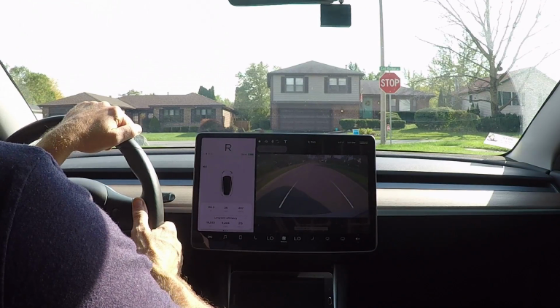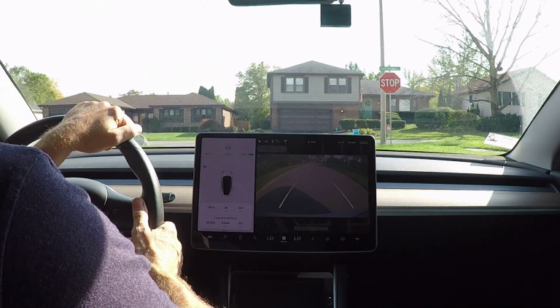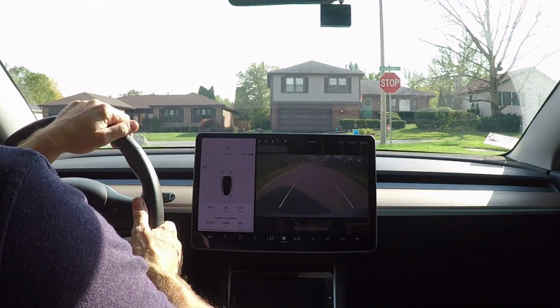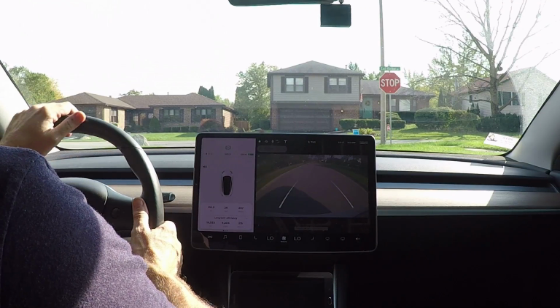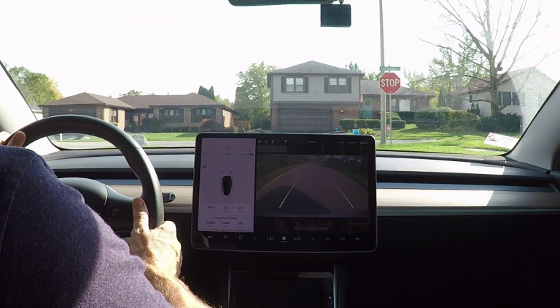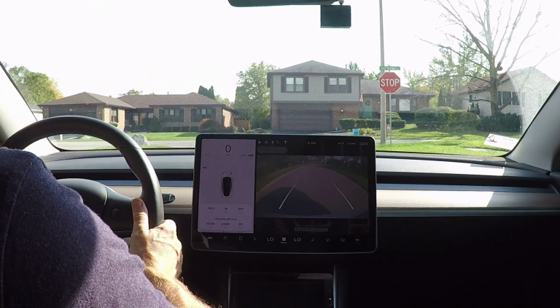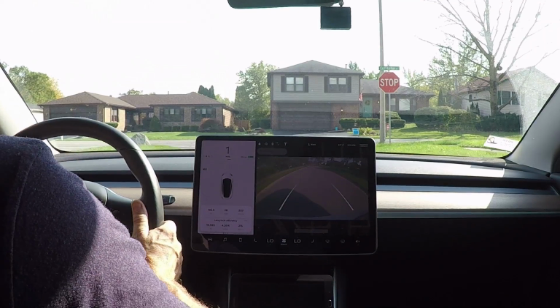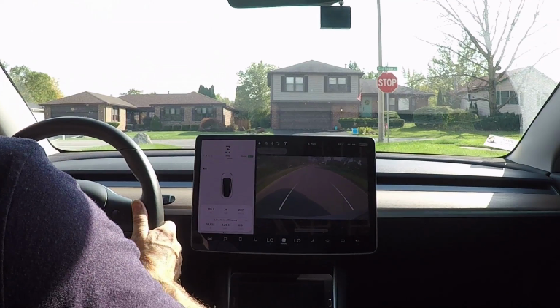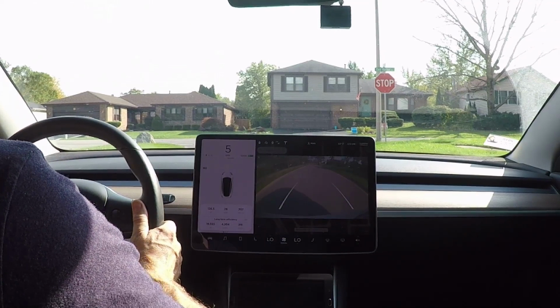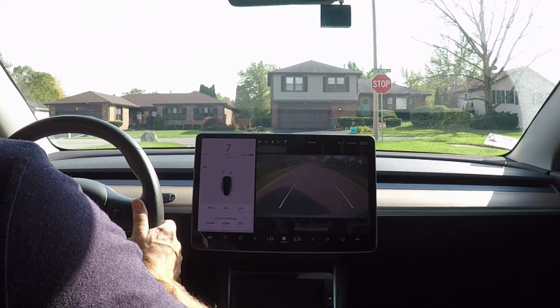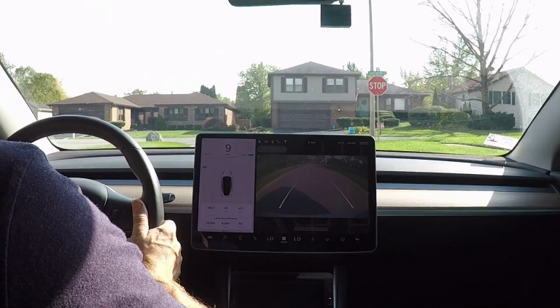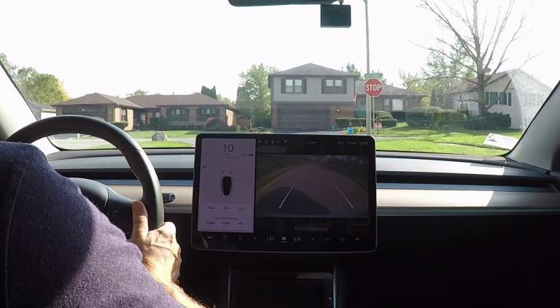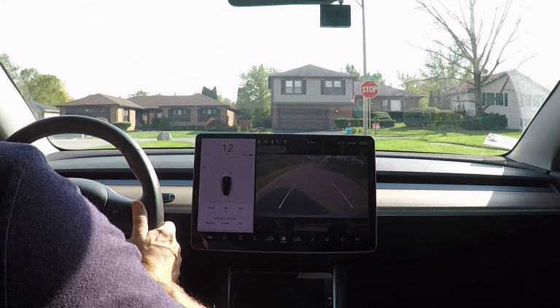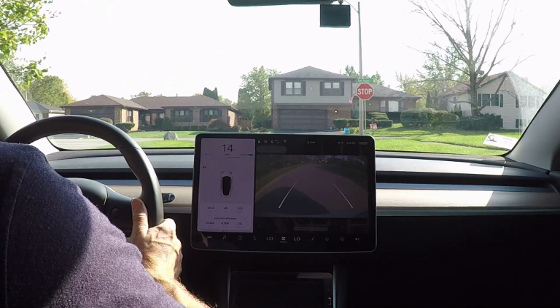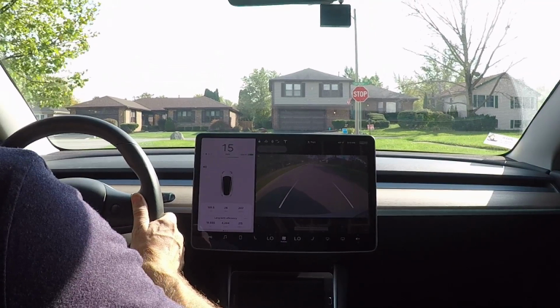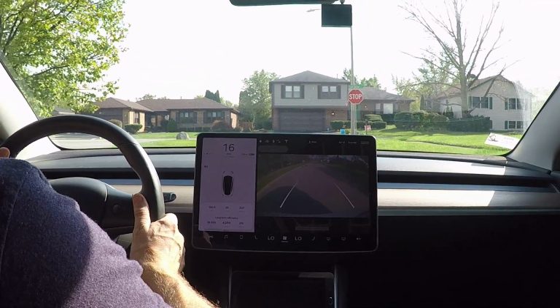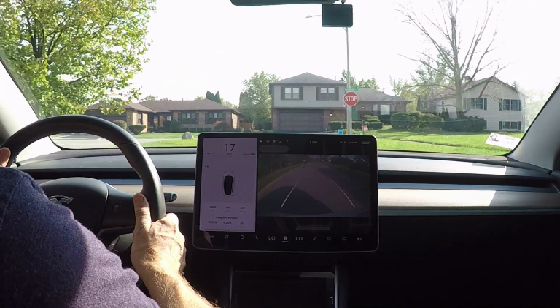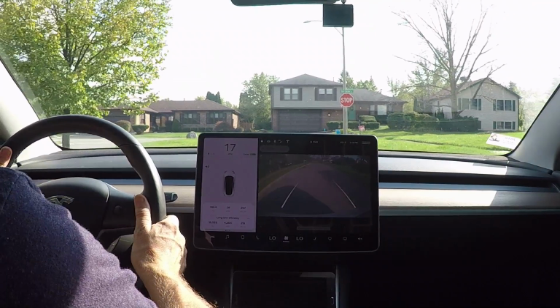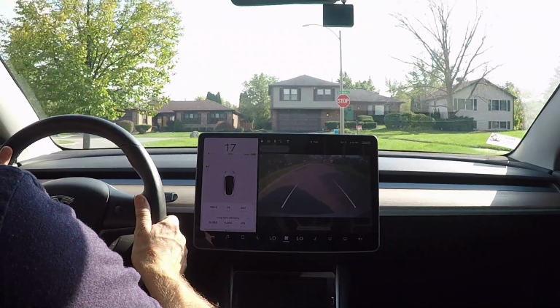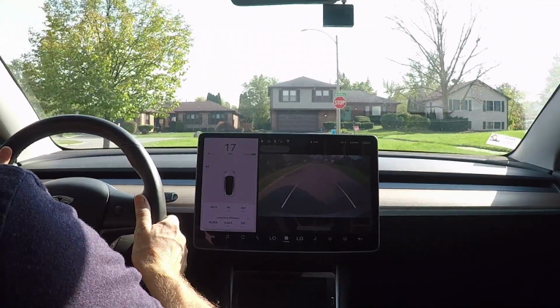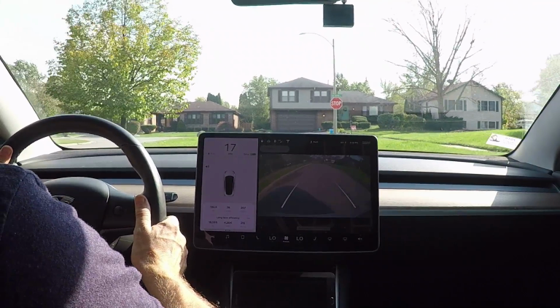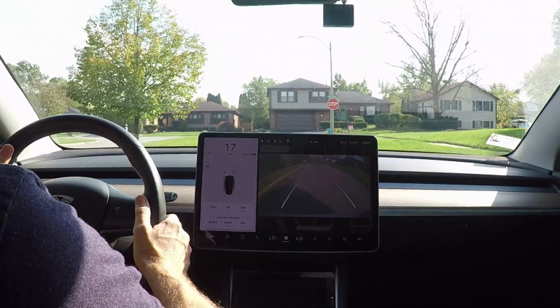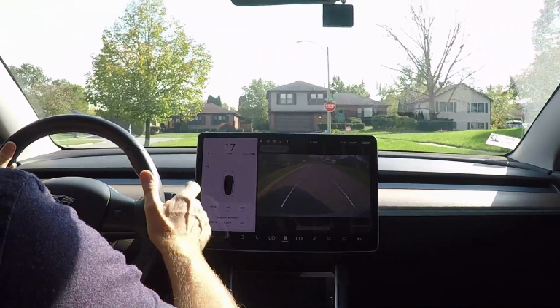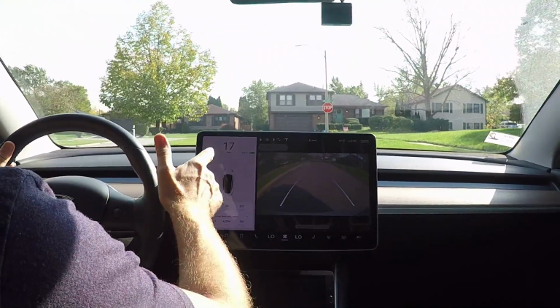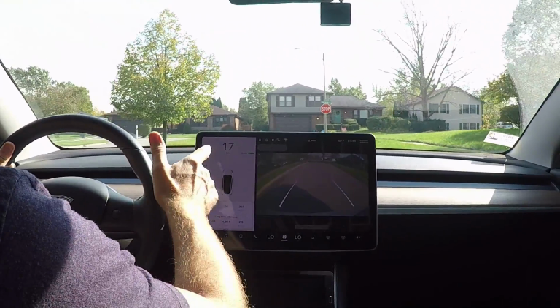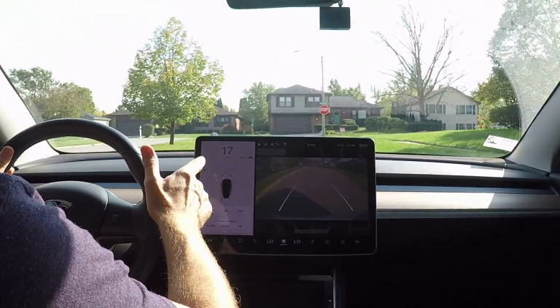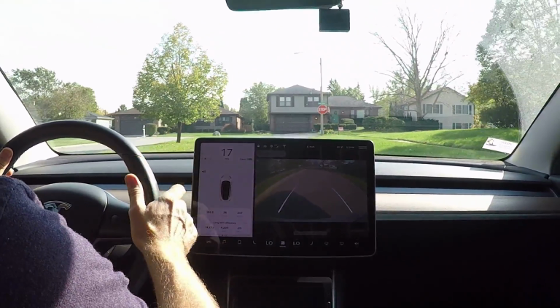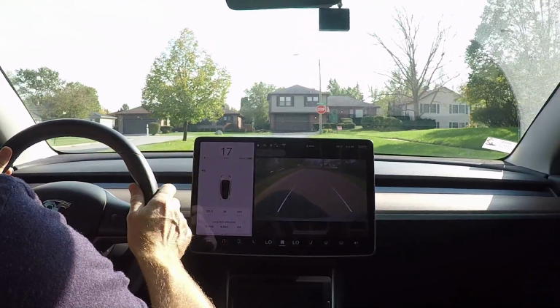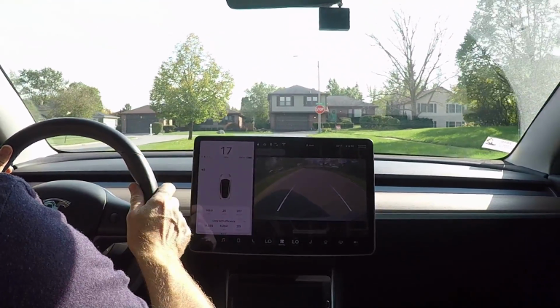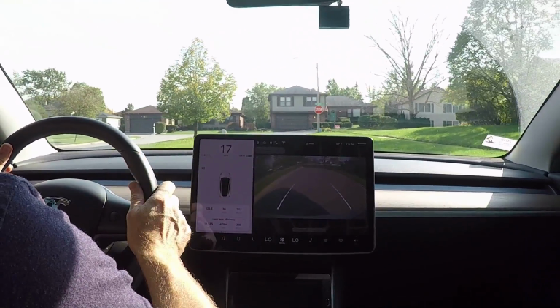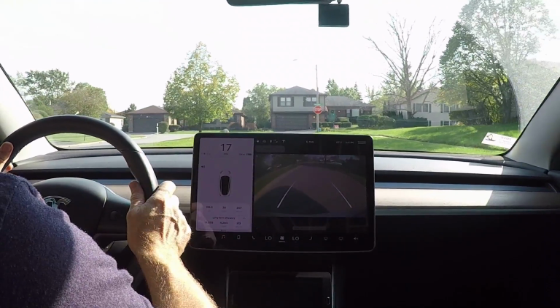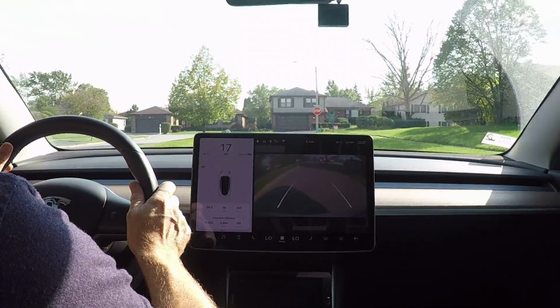Reverse. I'm going to floor it. And 17 miles an hour.